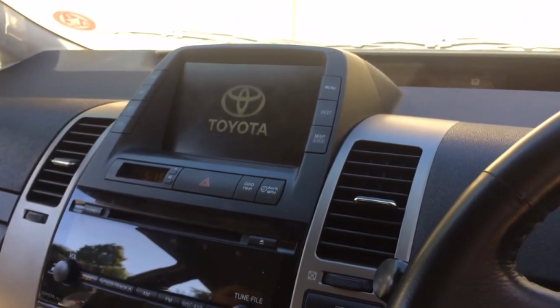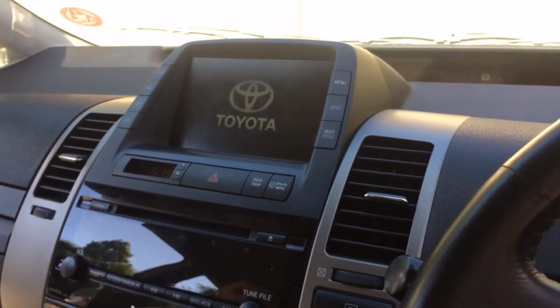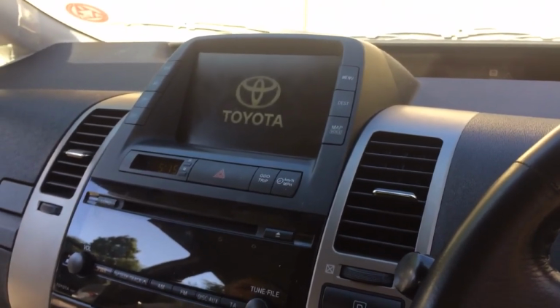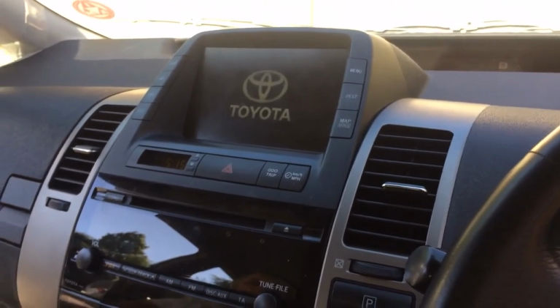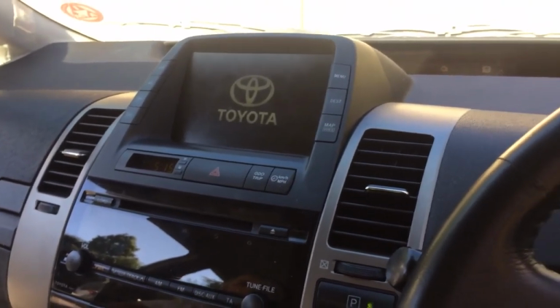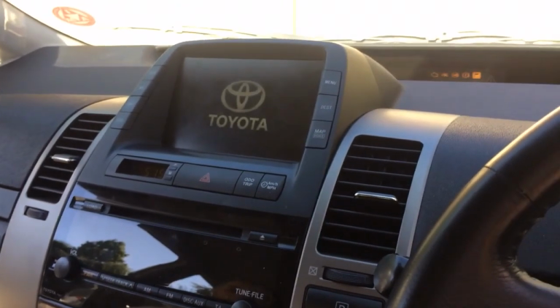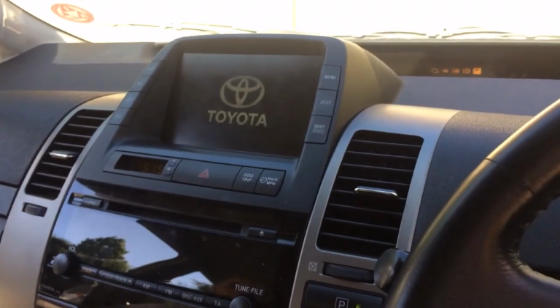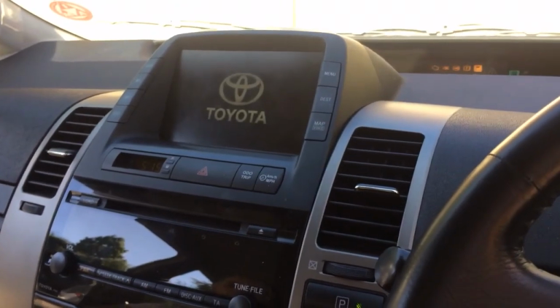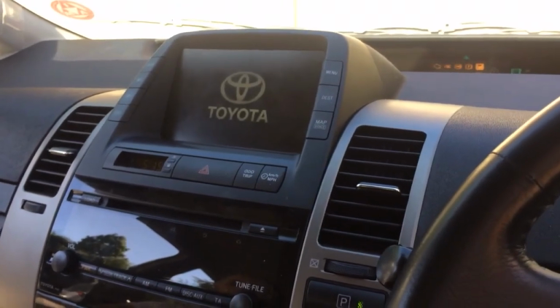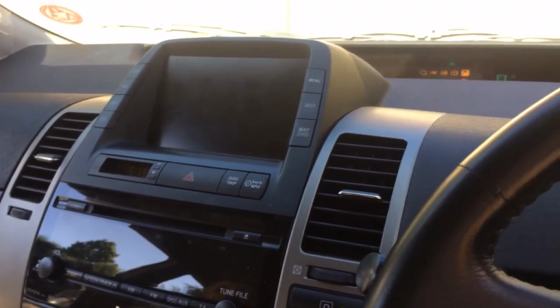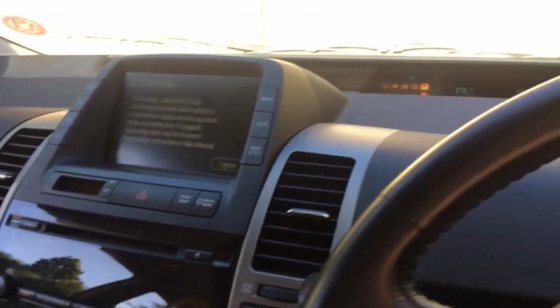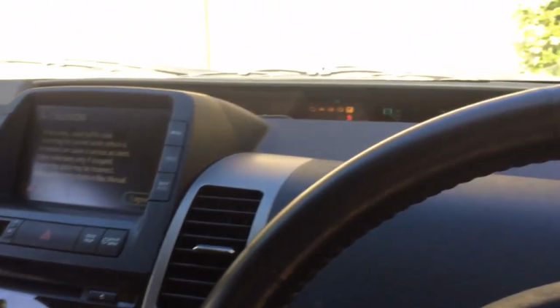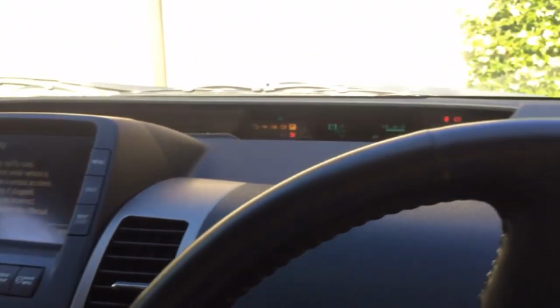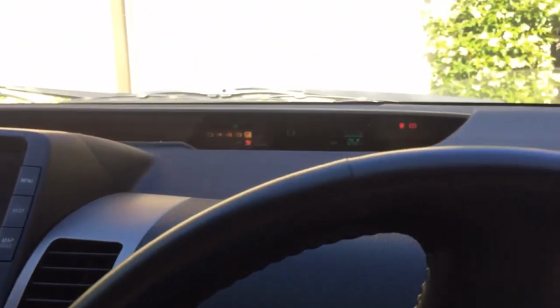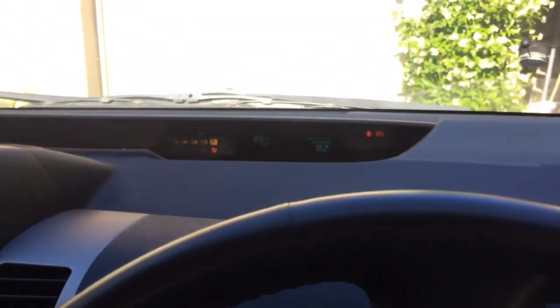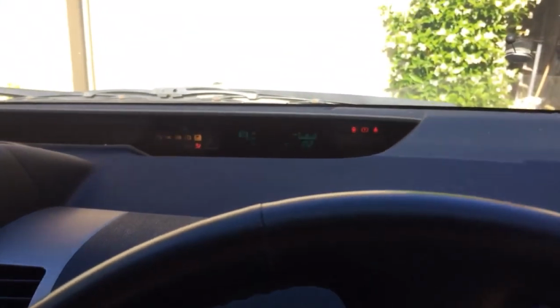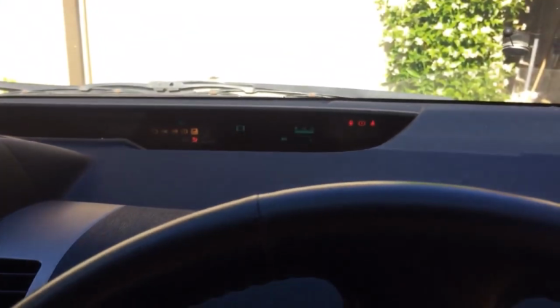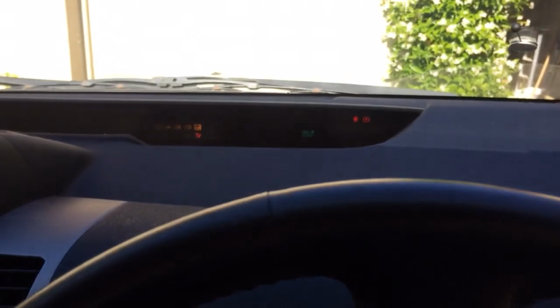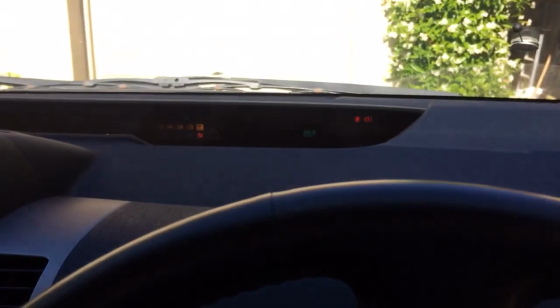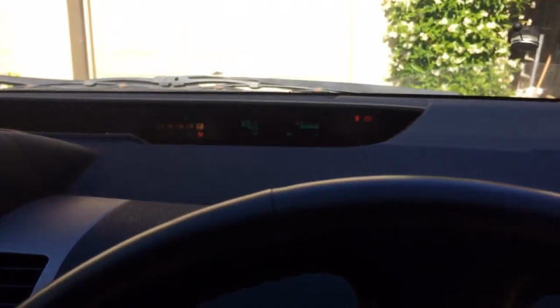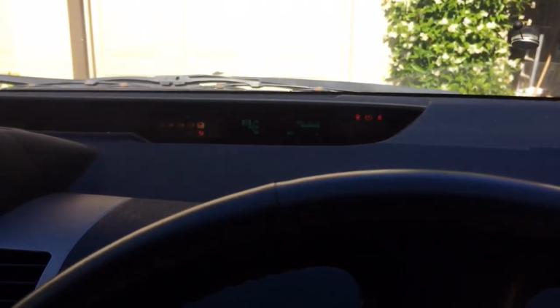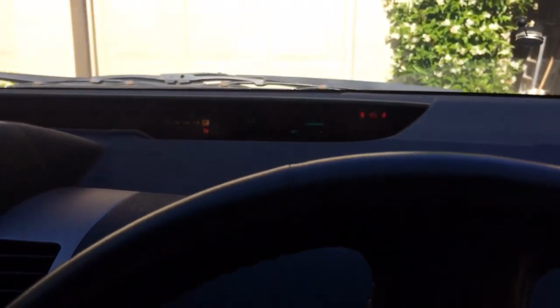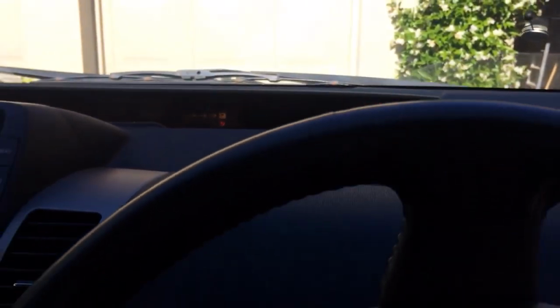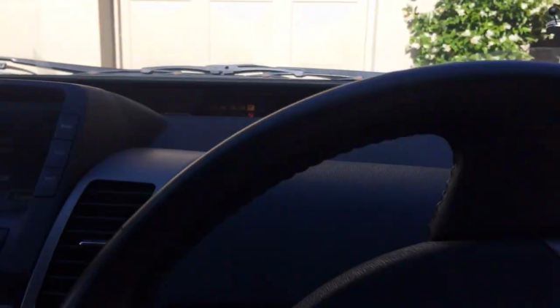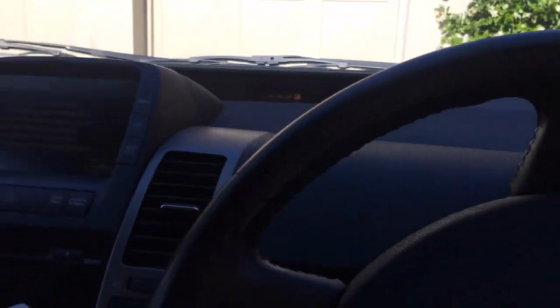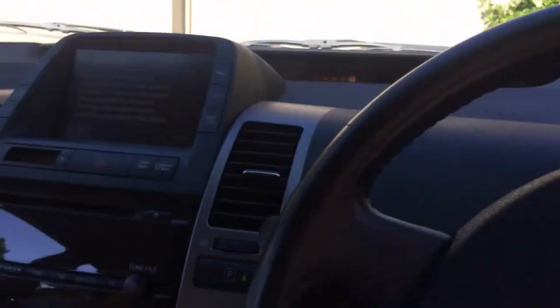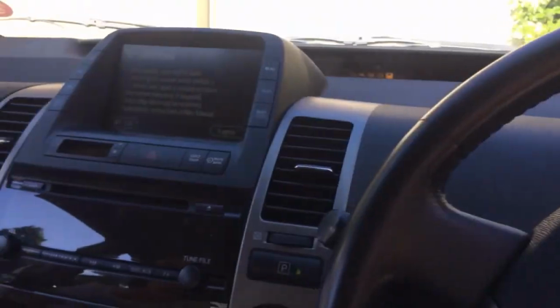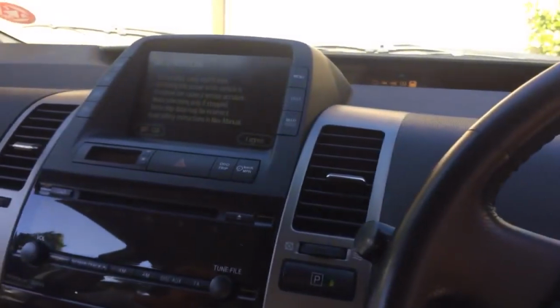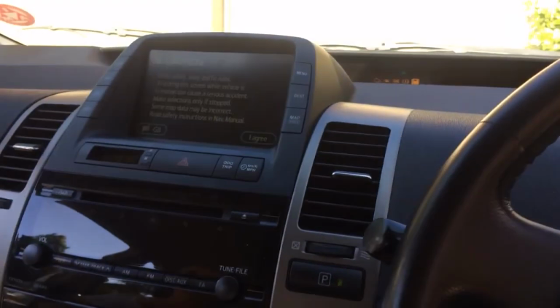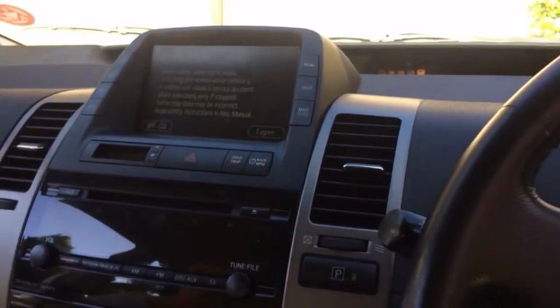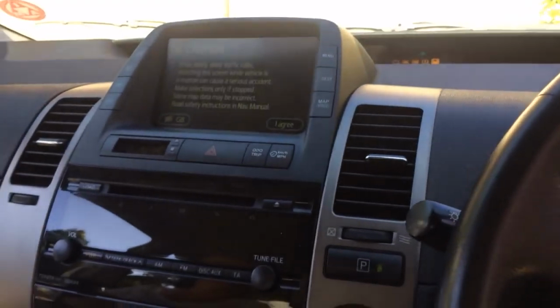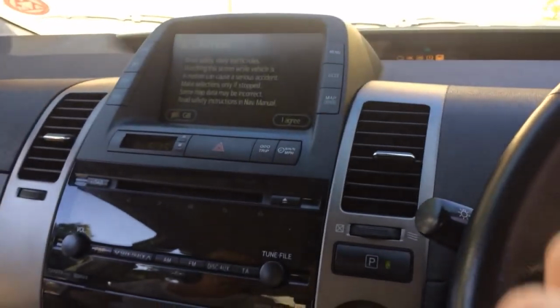Press it again and you're going into accessory mode, so the display lights up and the fans will come on. You might want to turn the fans down.